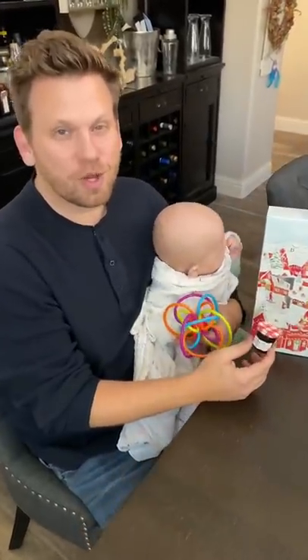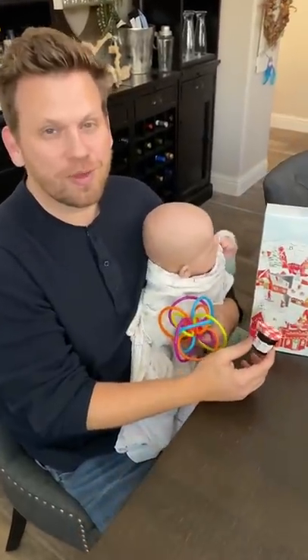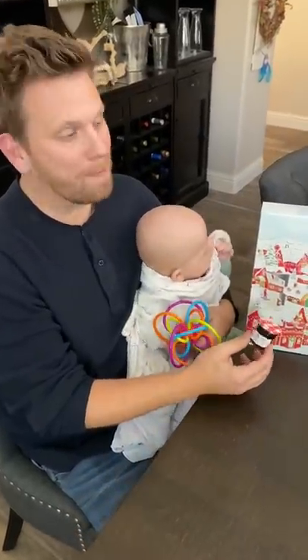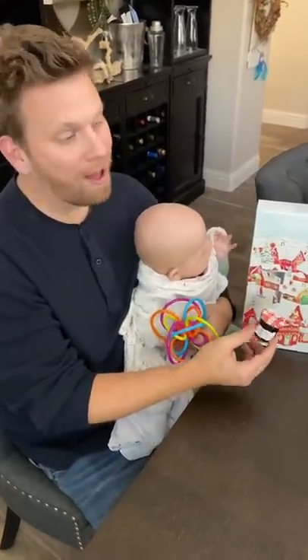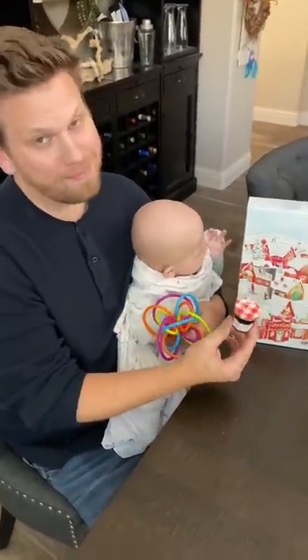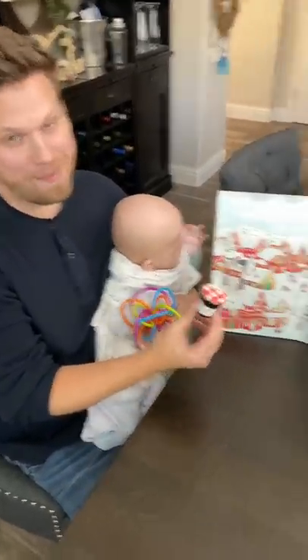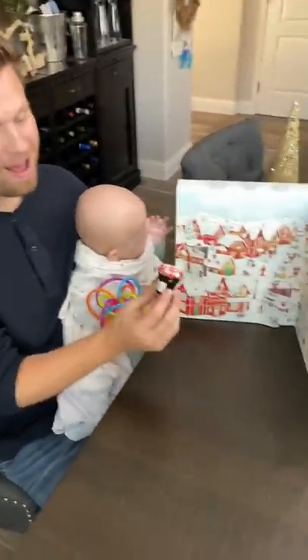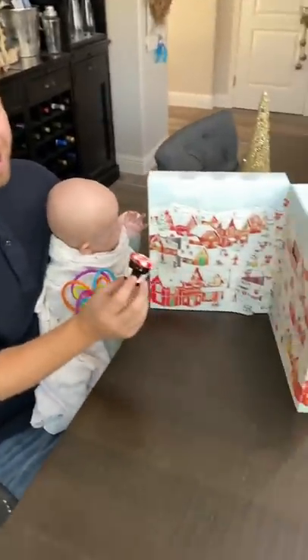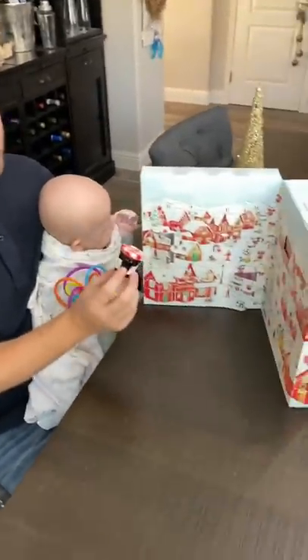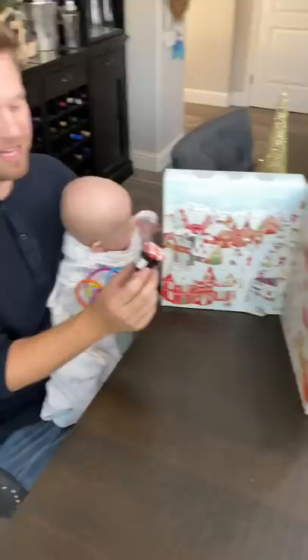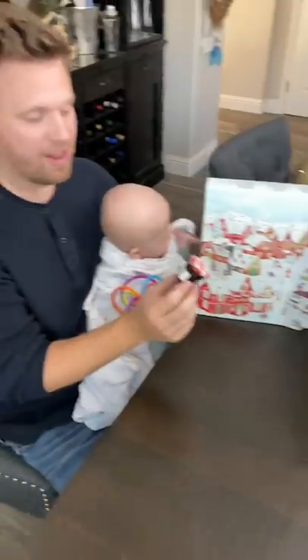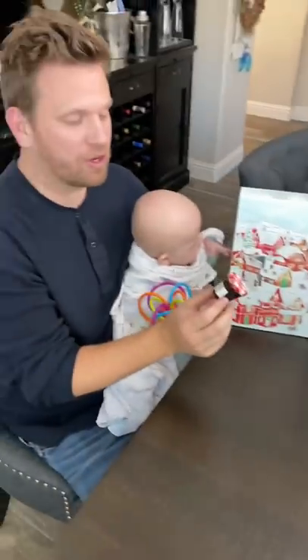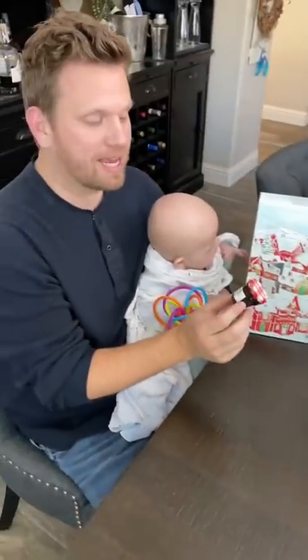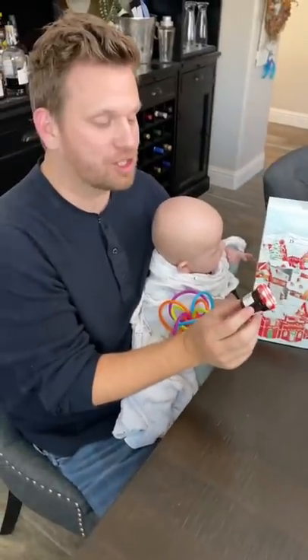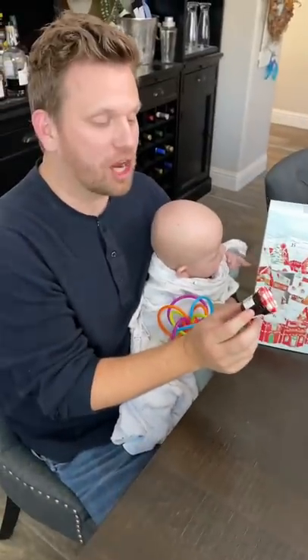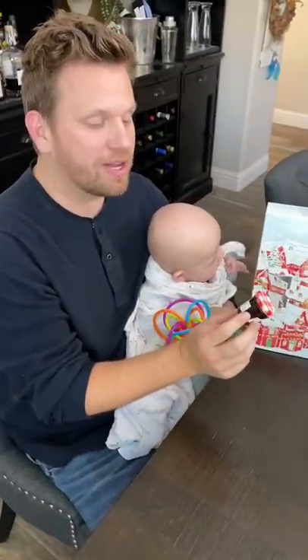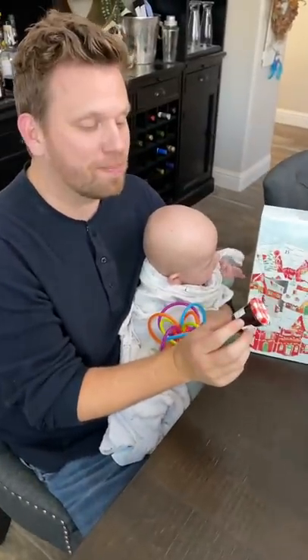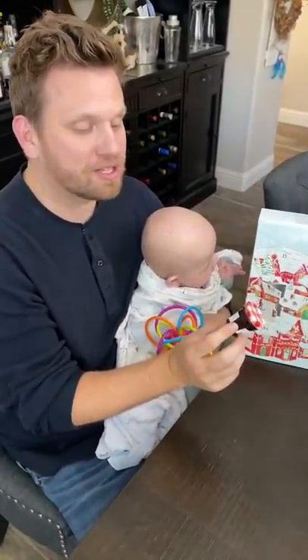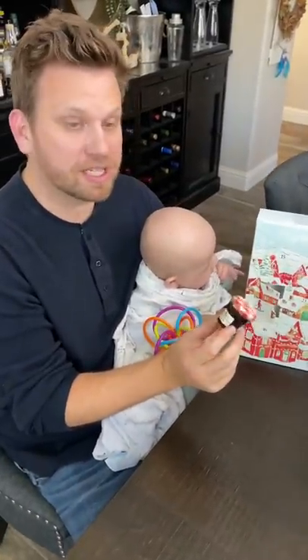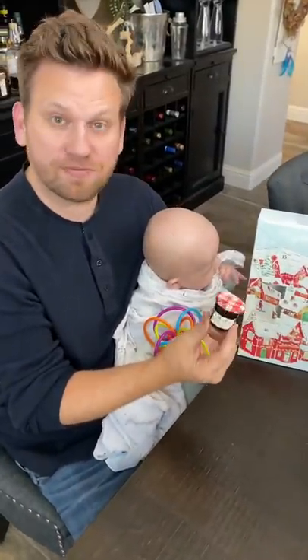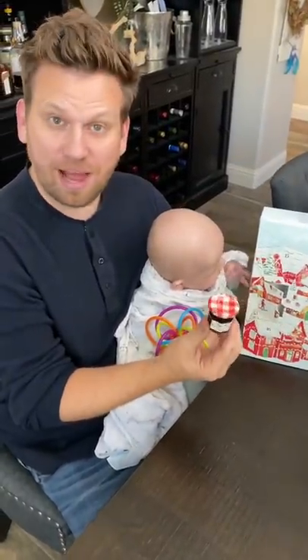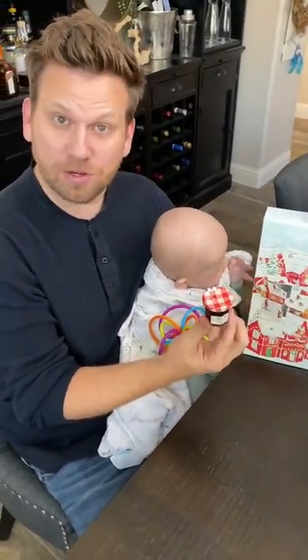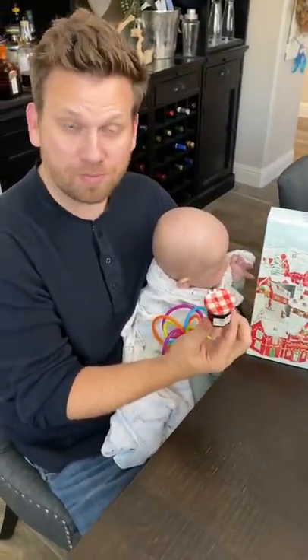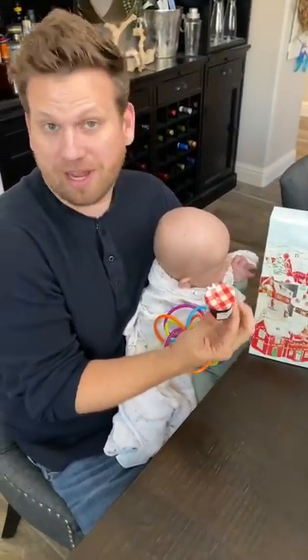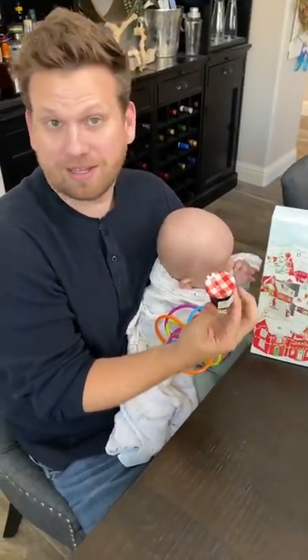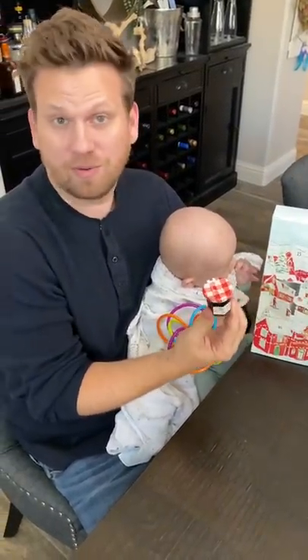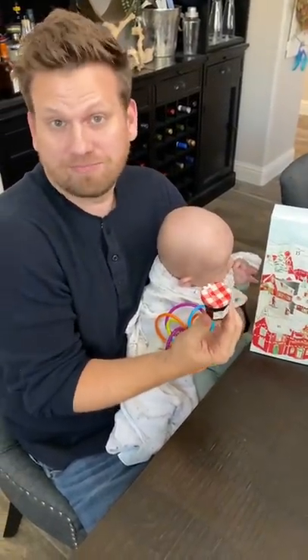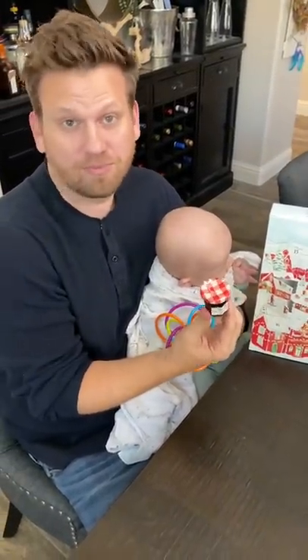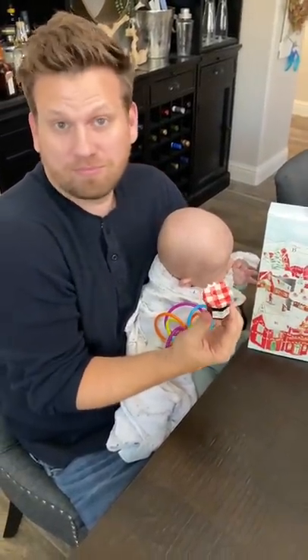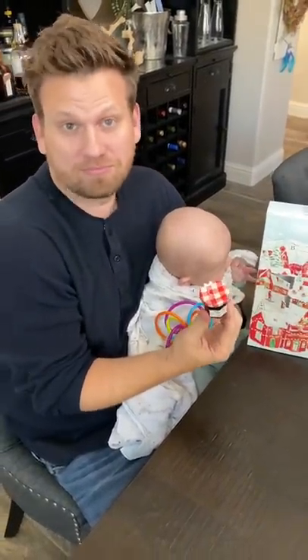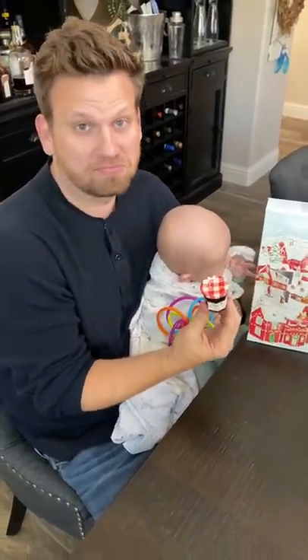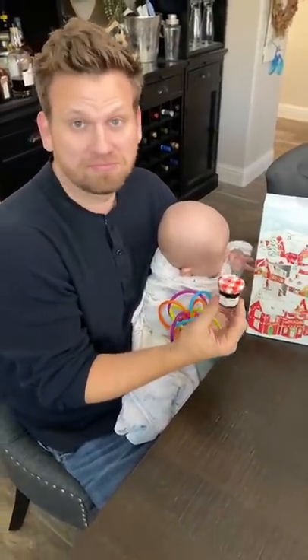So in the Bon Maman jelly calendar, we got cherry hibiscus flower spread. Oh, that's different. That sounds really good, though.